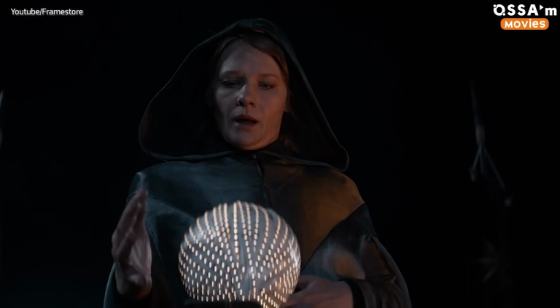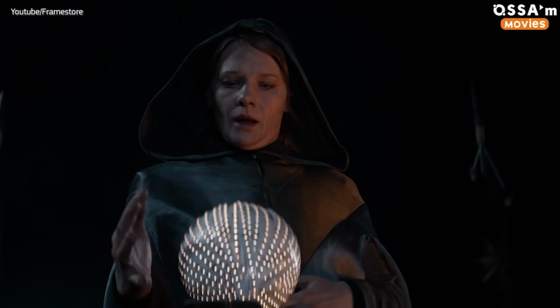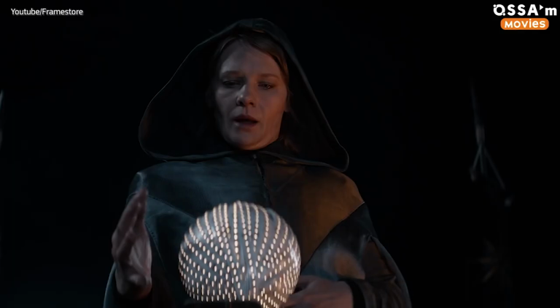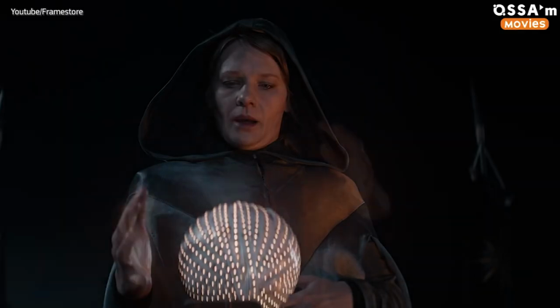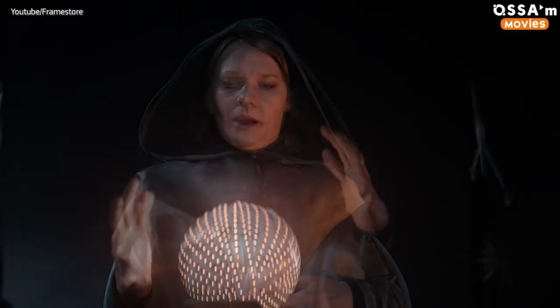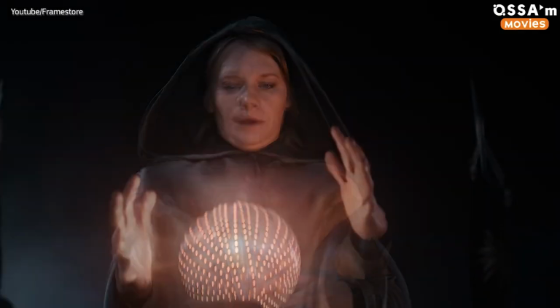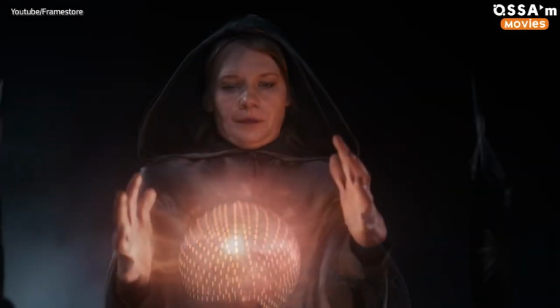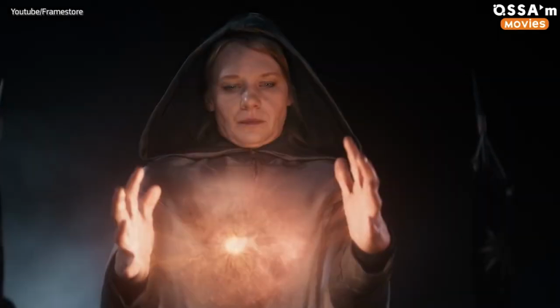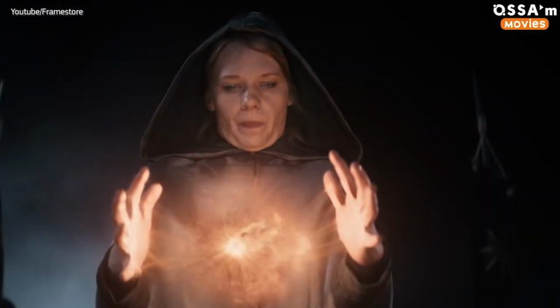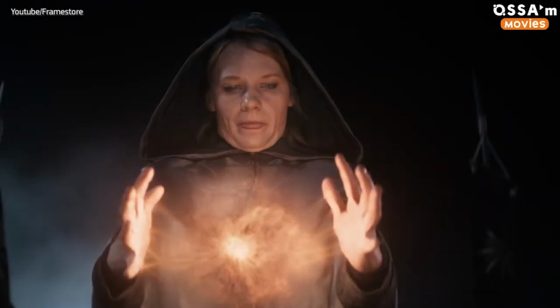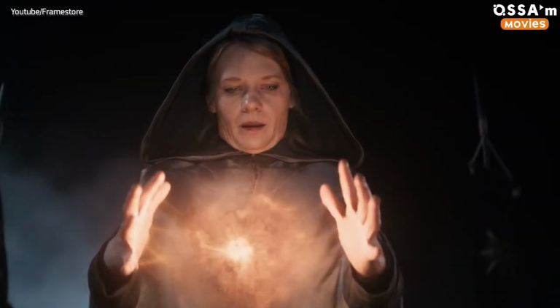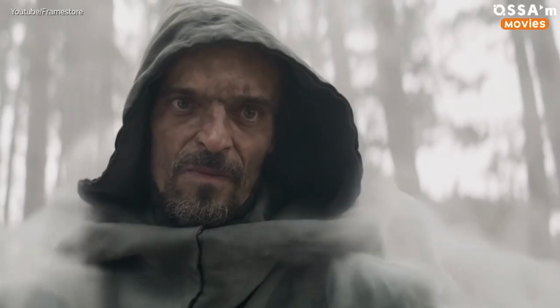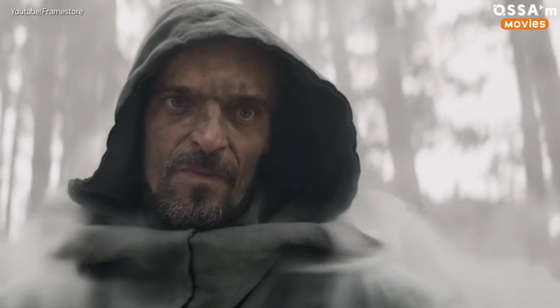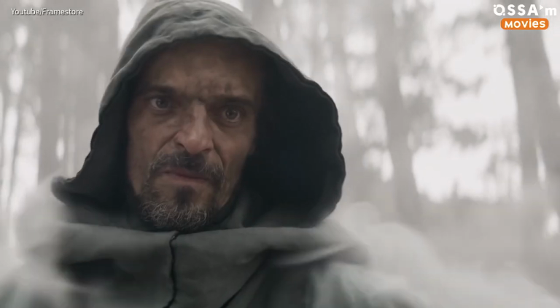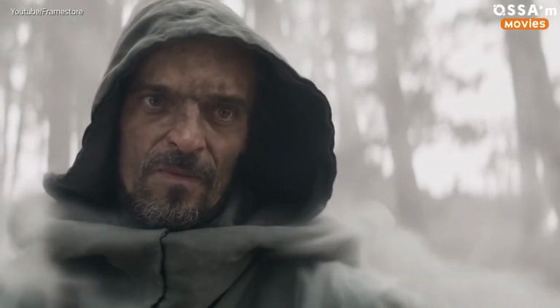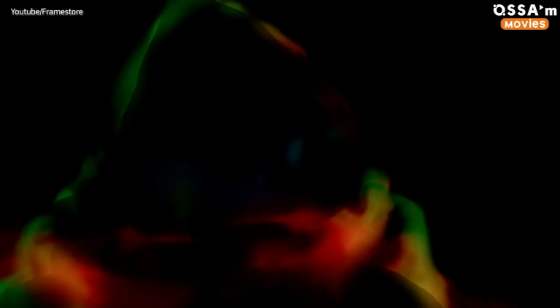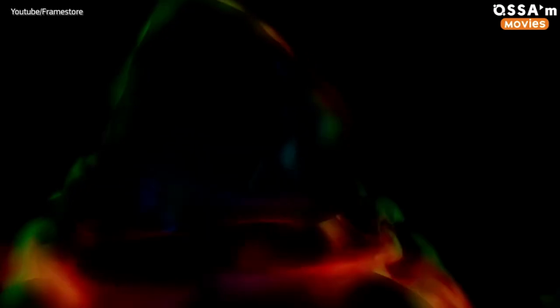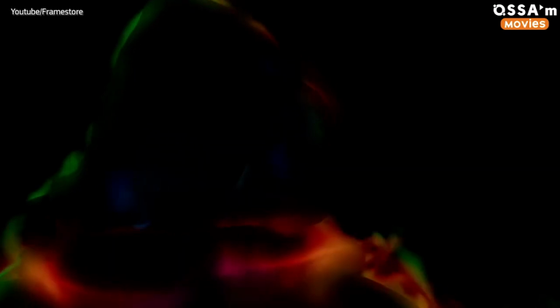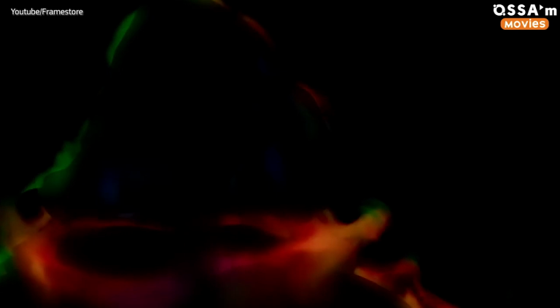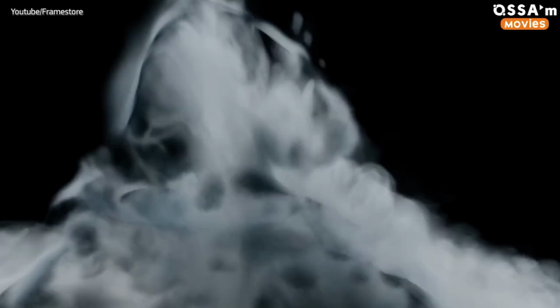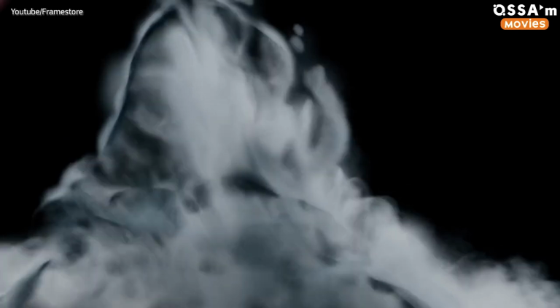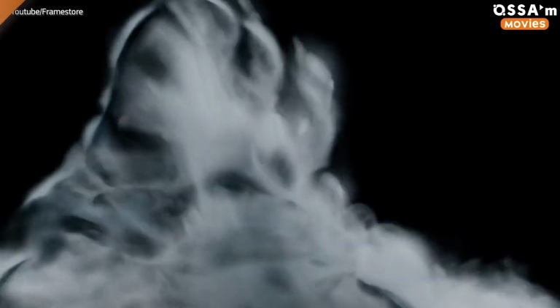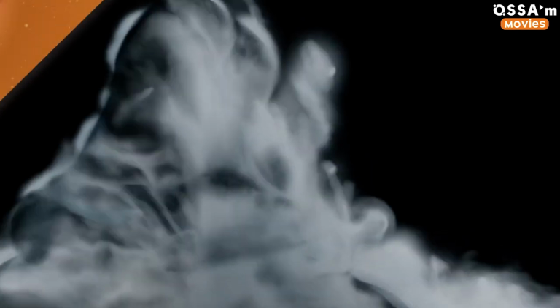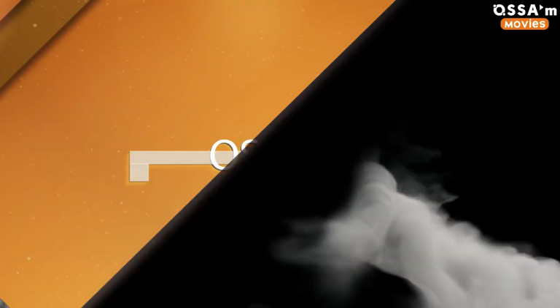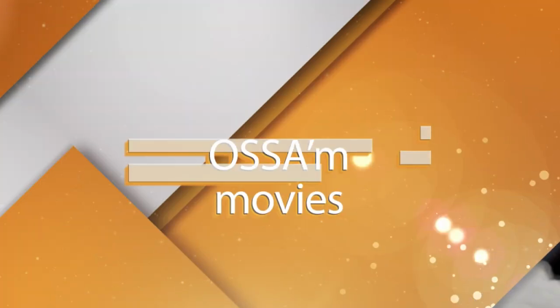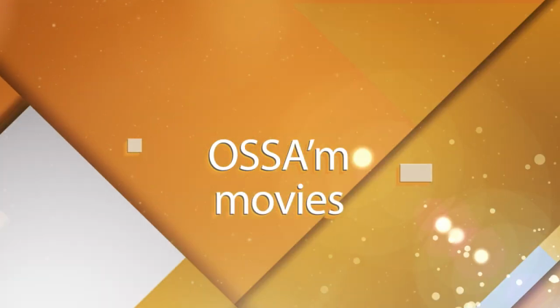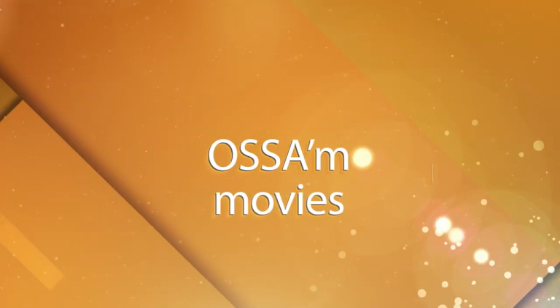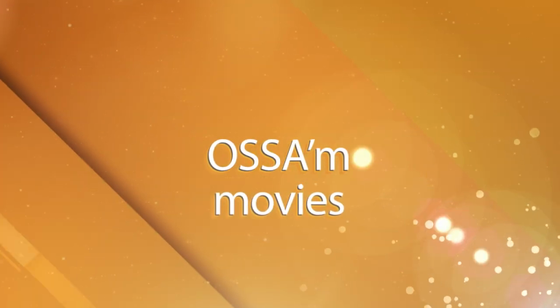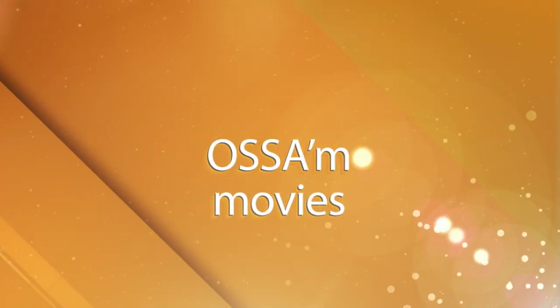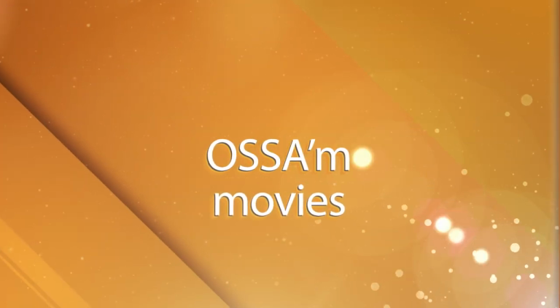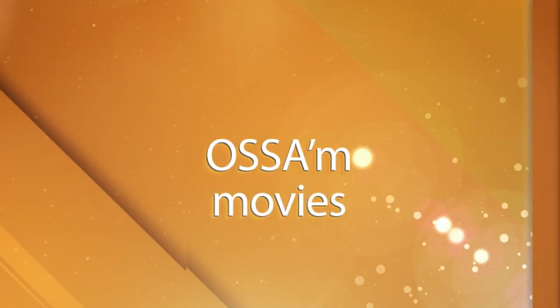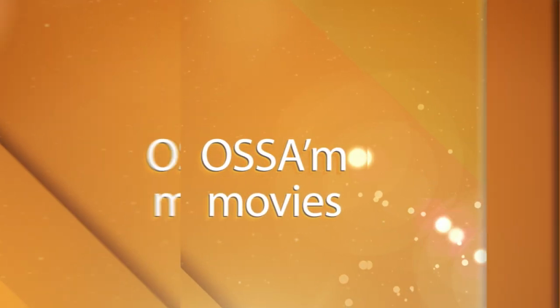So what do you think about the use of CGI in The Witcher? Did you find it convincing enough? Let us know in the comments below and don't forget to subscribe to our channel!